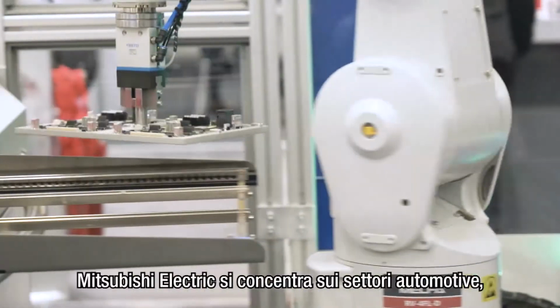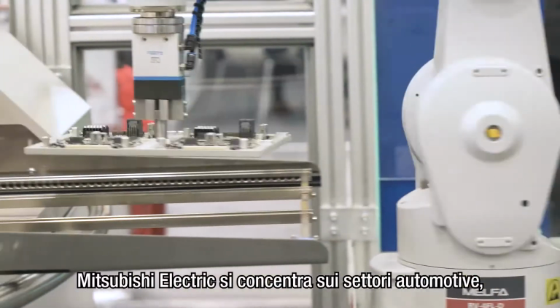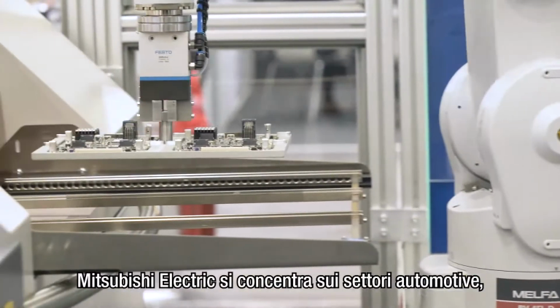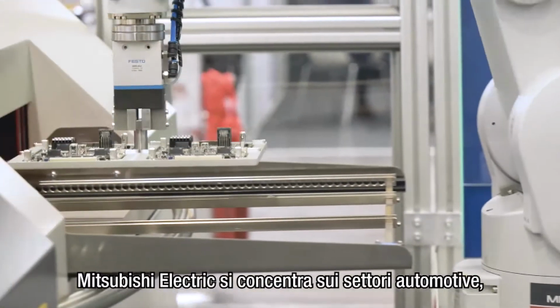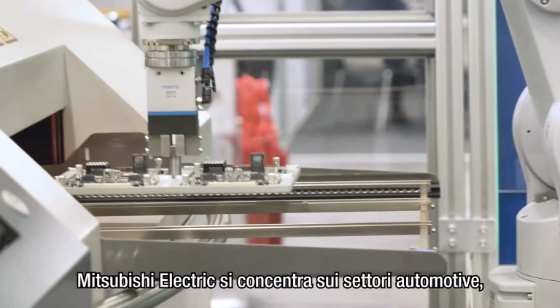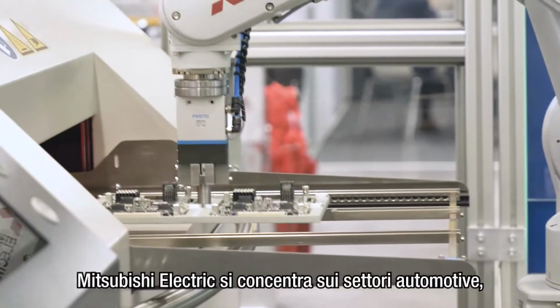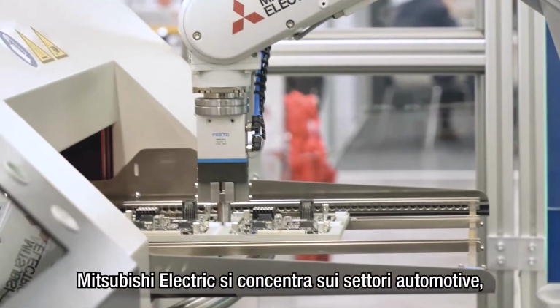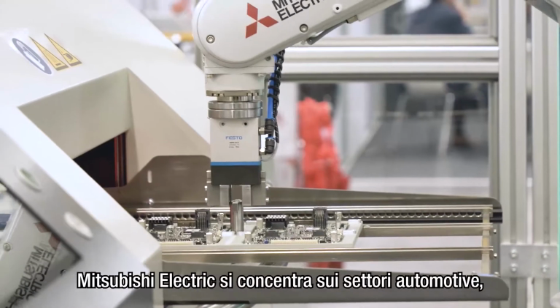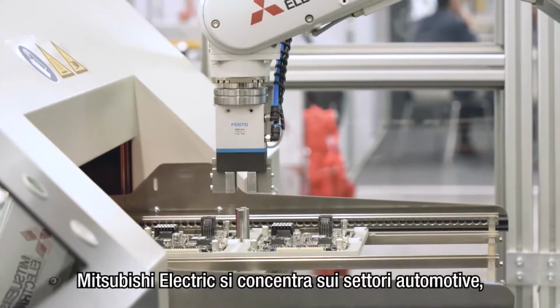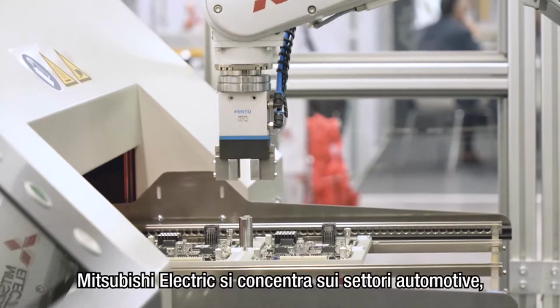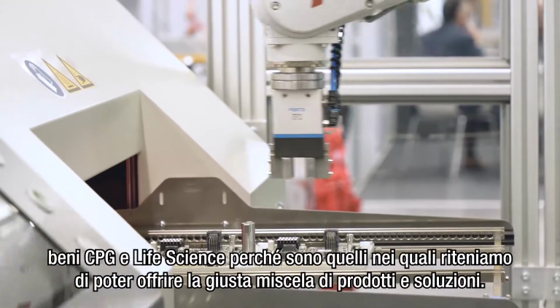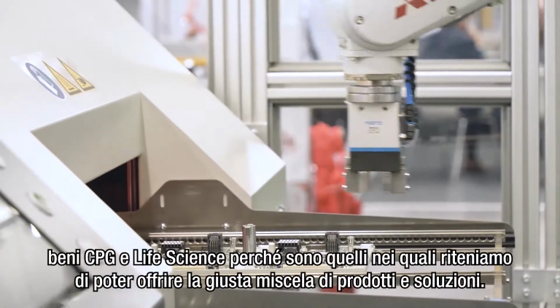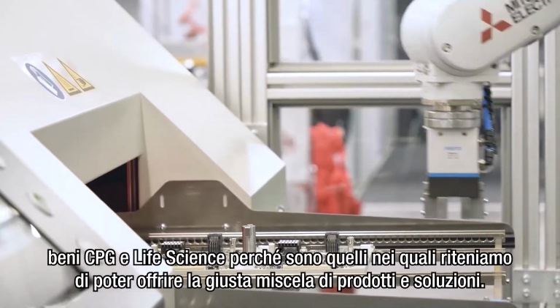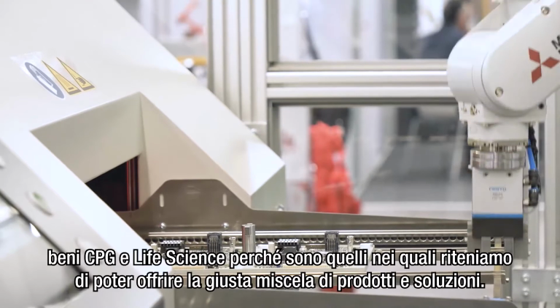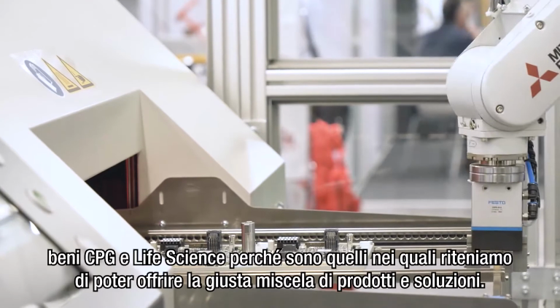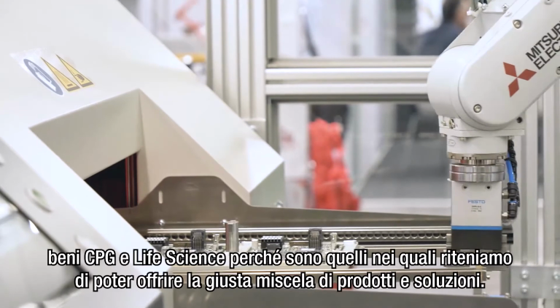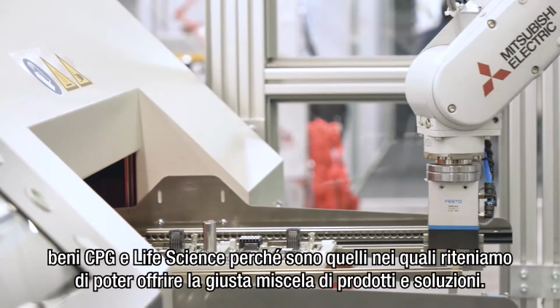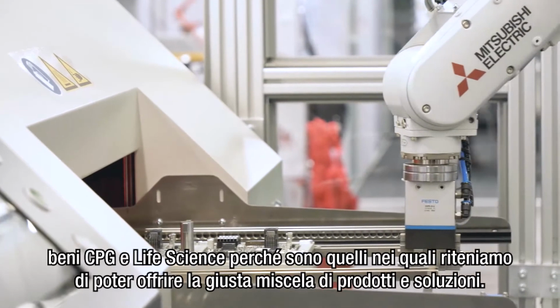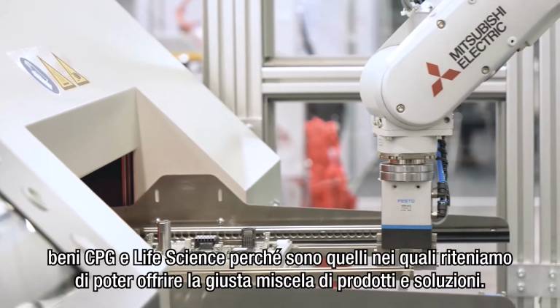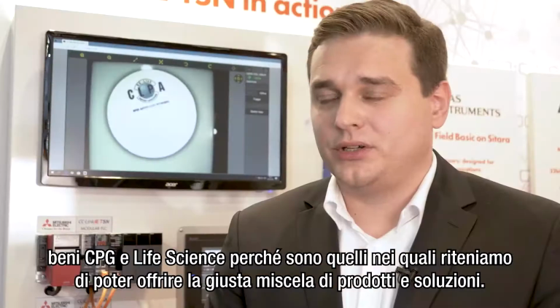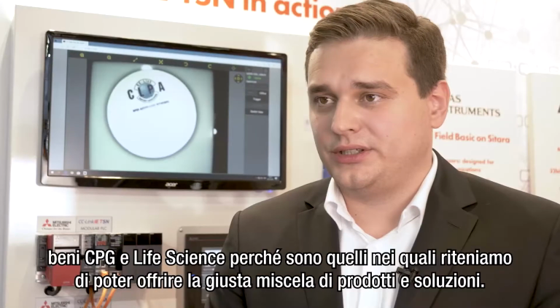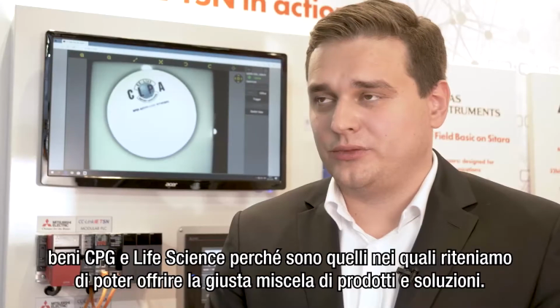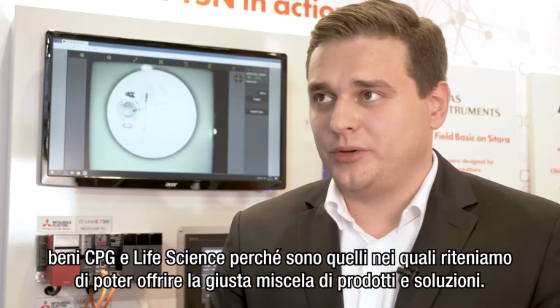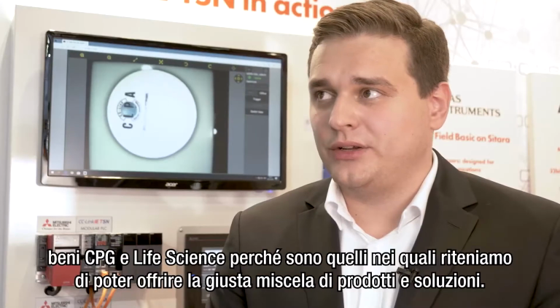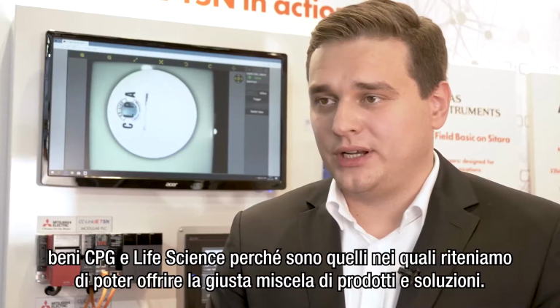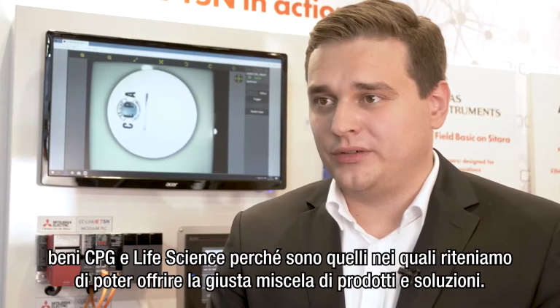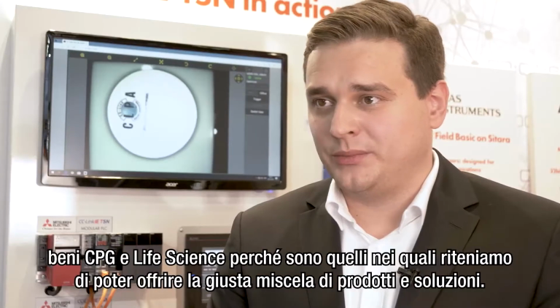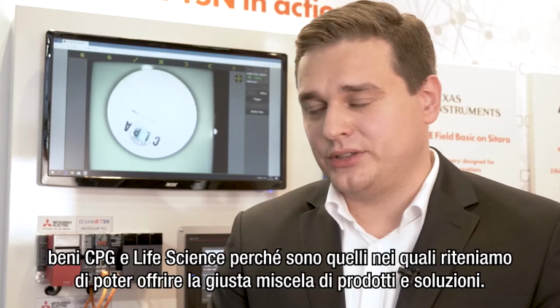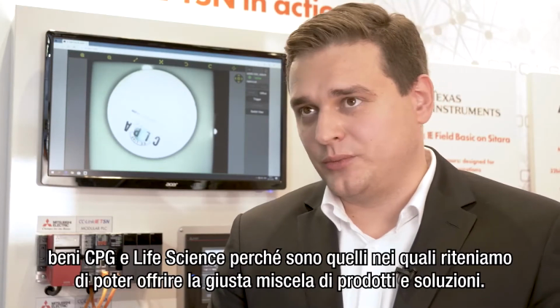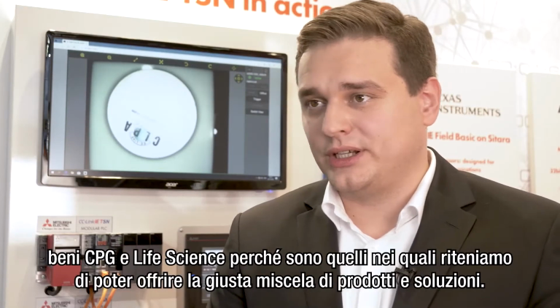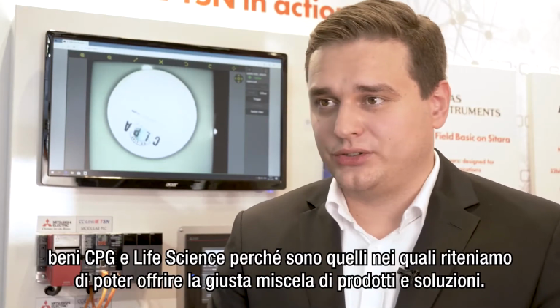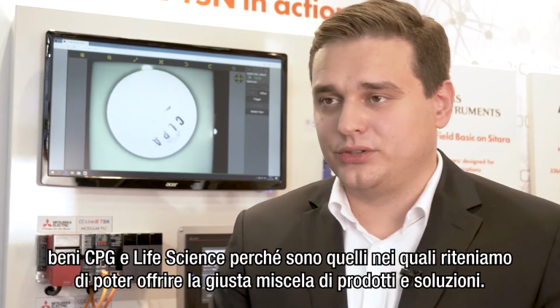Mitsubishi Electric focuses on automotive, CPG and life science markets because this is where we believe we have the right mix of products and solutions.